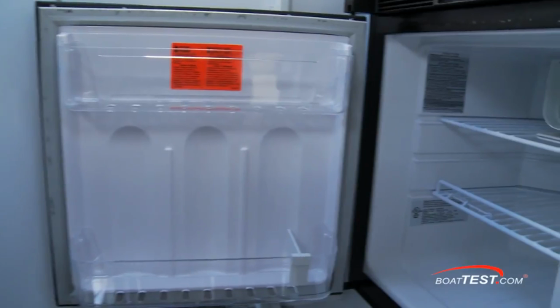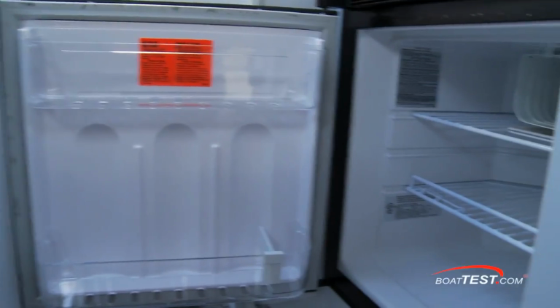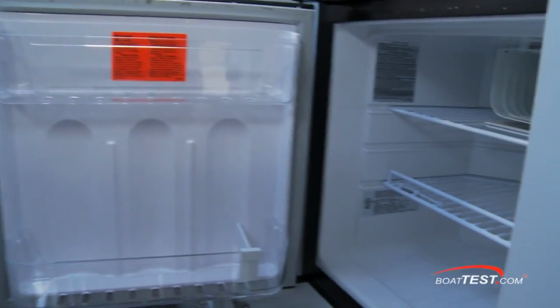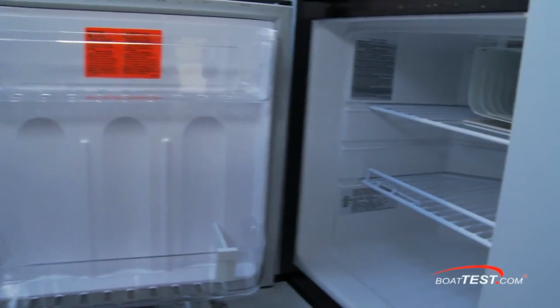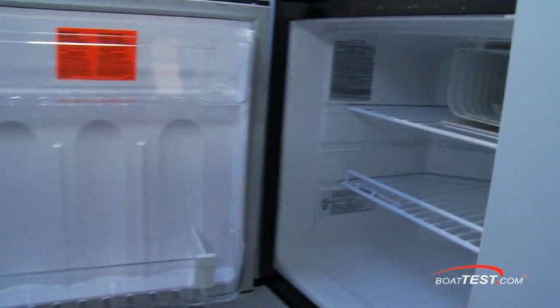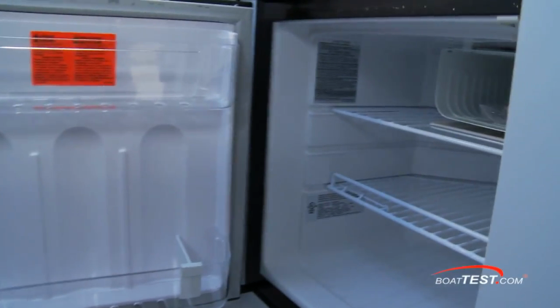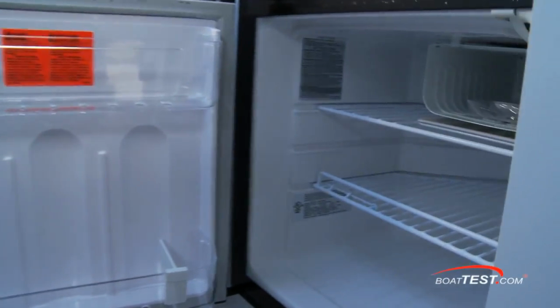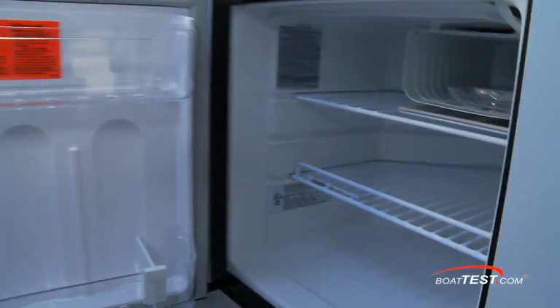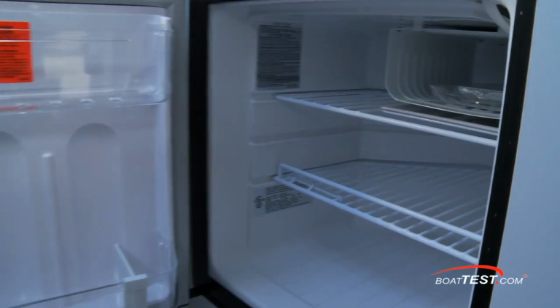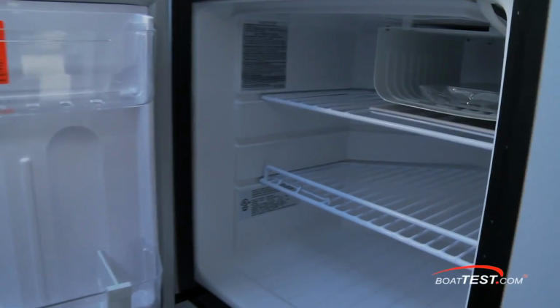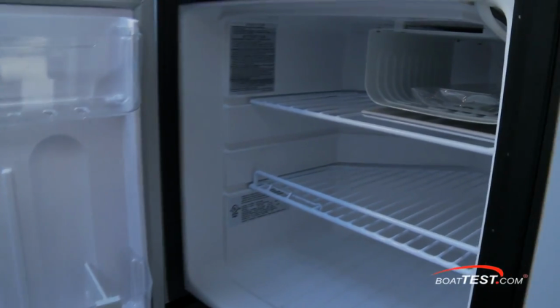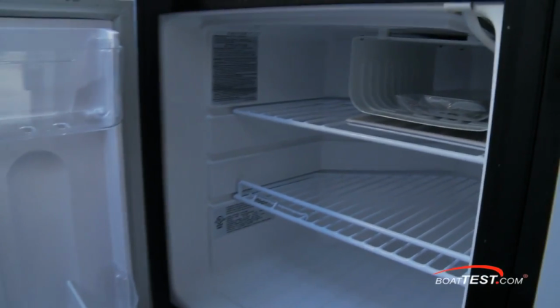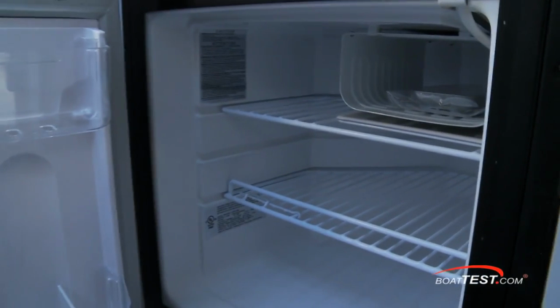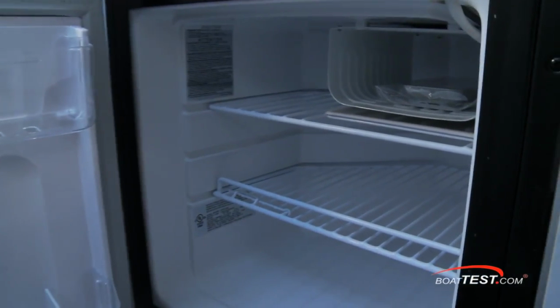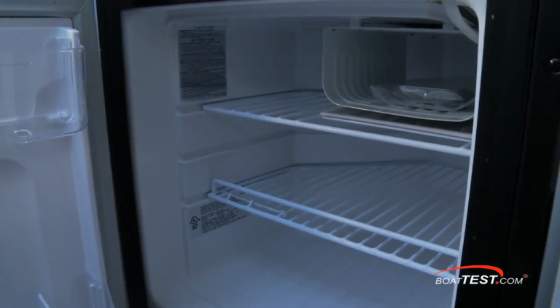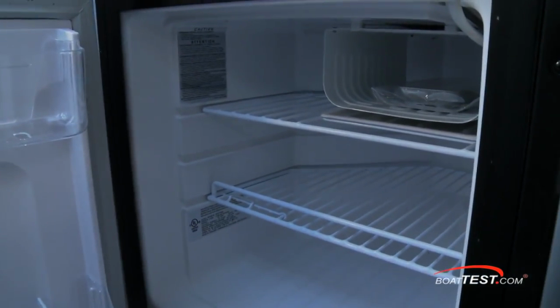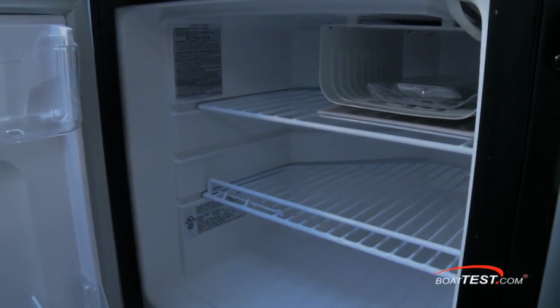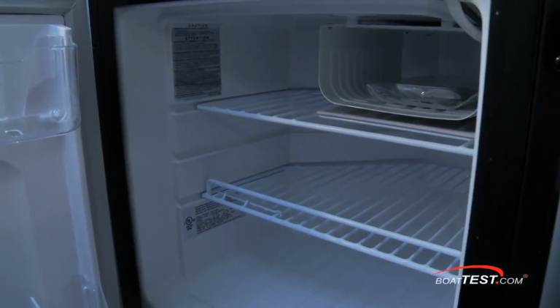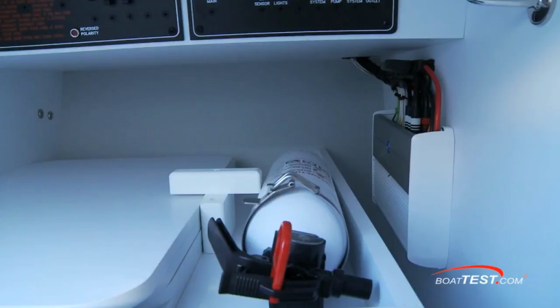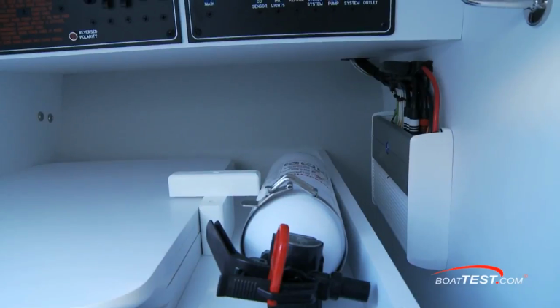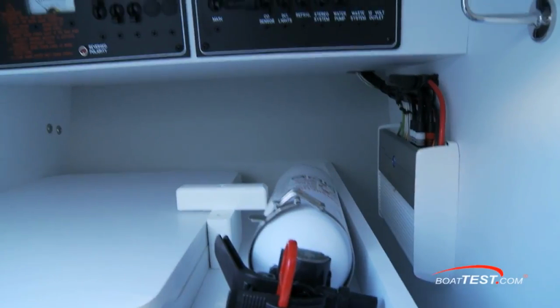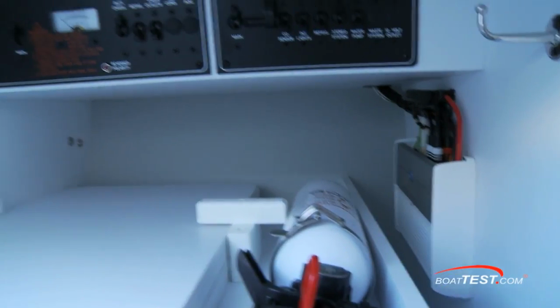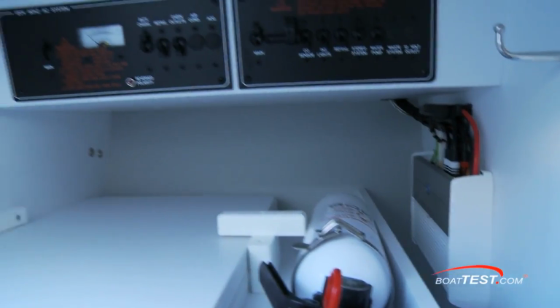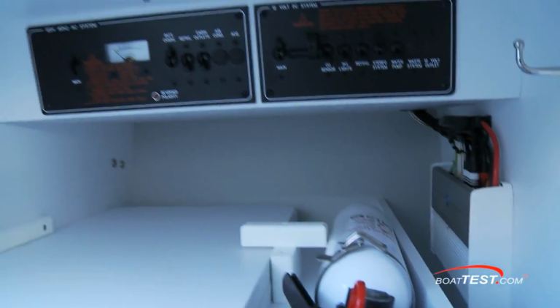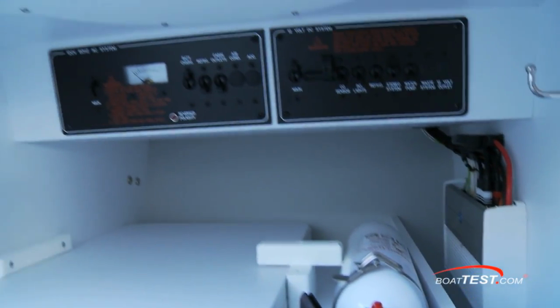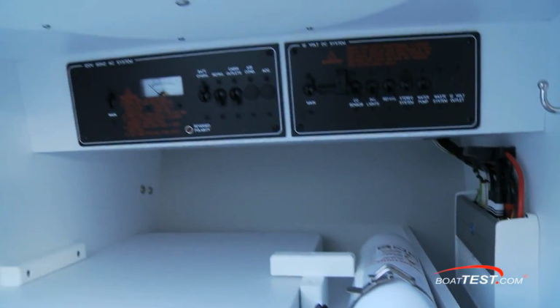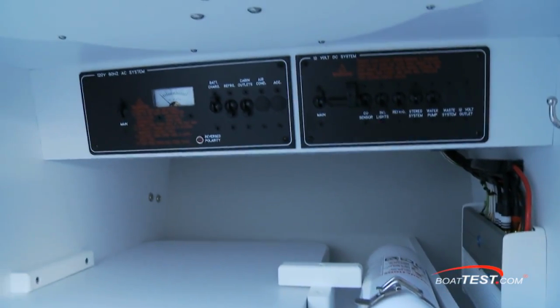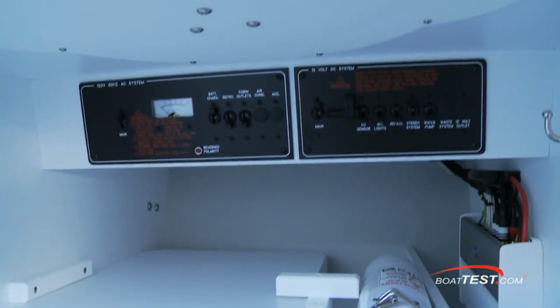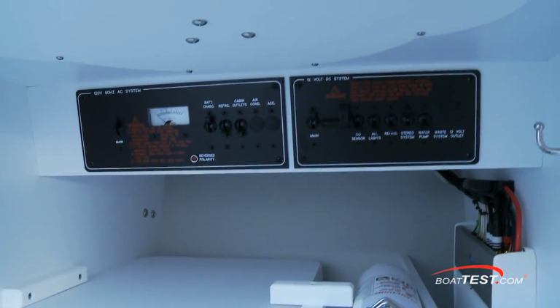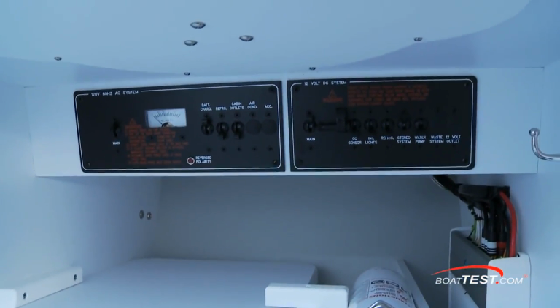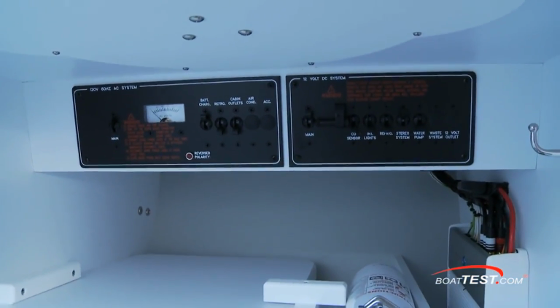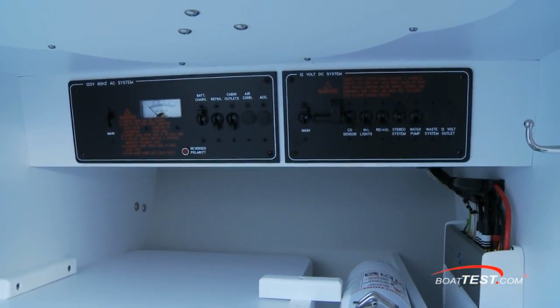Just behind is an enclosed compartment with a modest refrigerator, a fire extinguisher, and the ship's electrical panel just above.